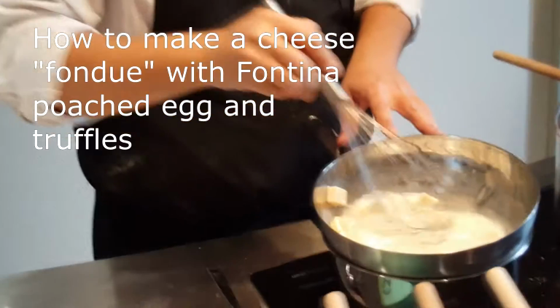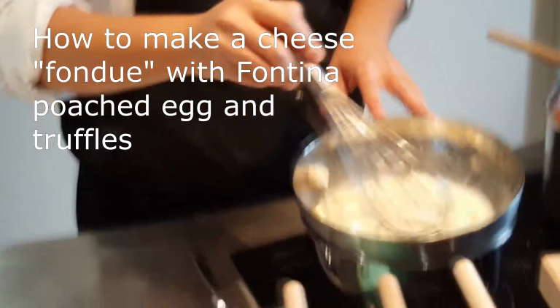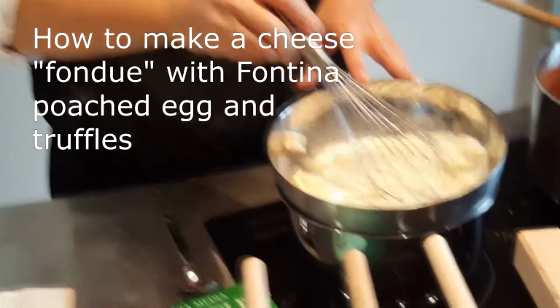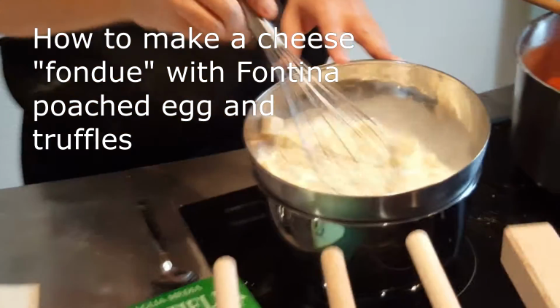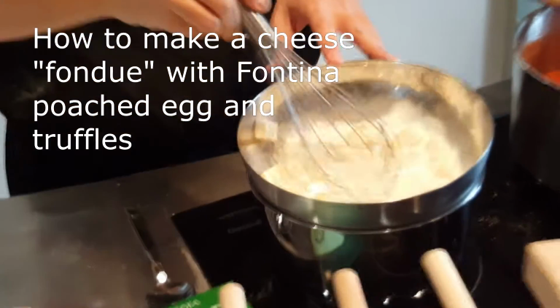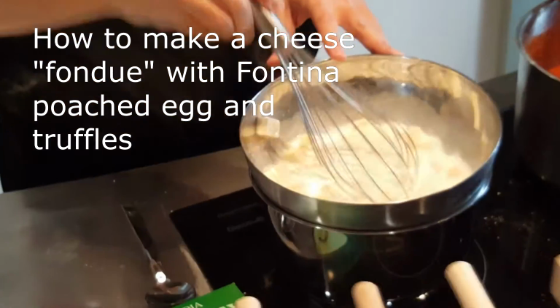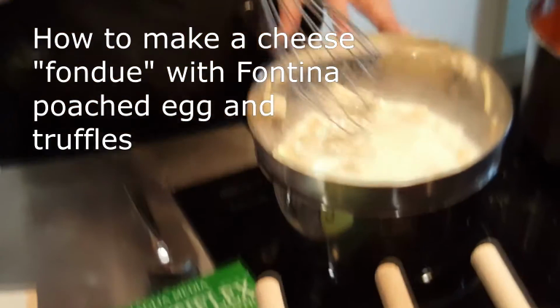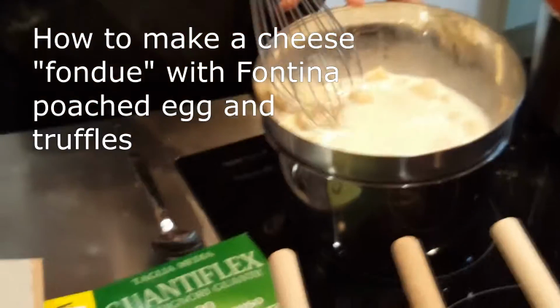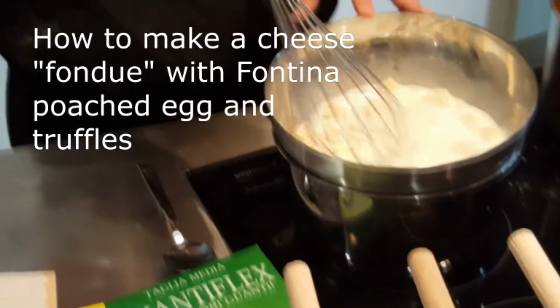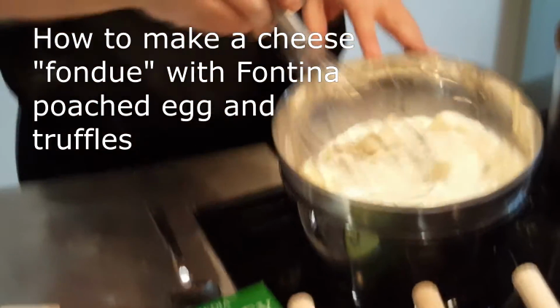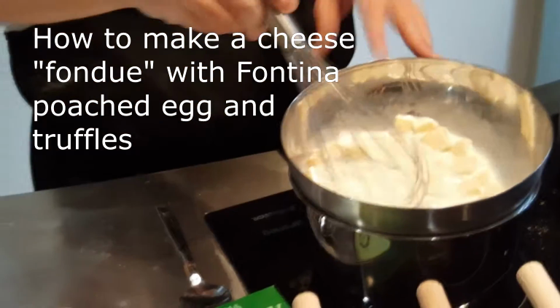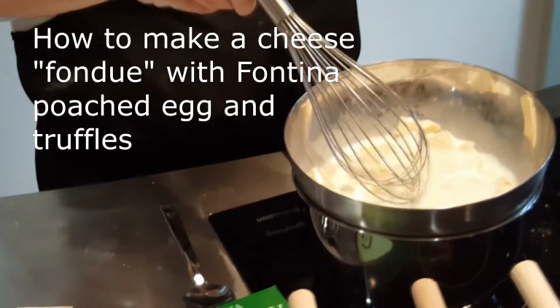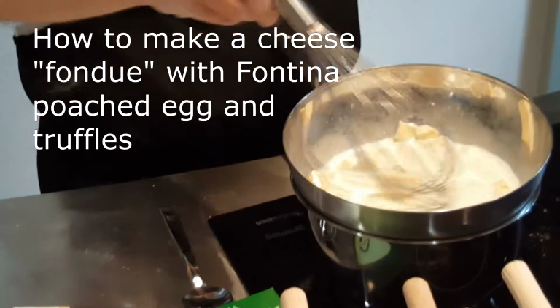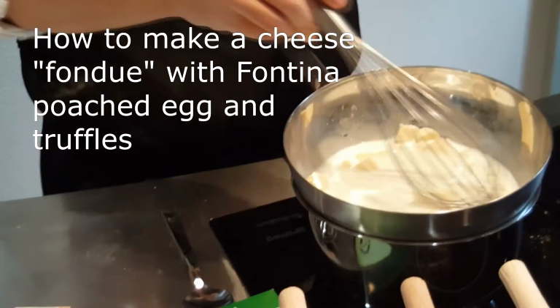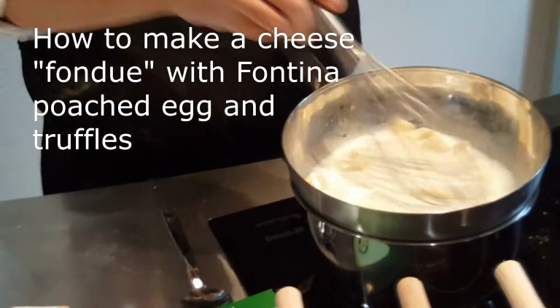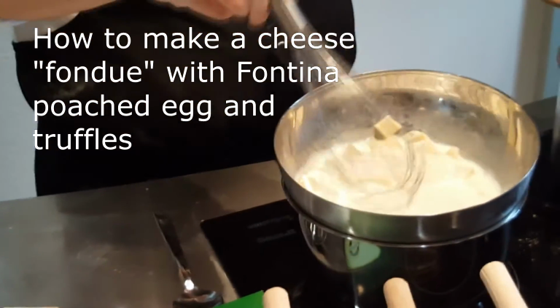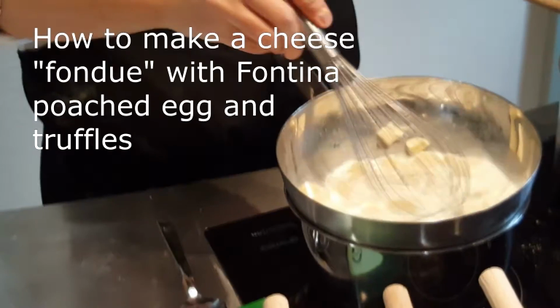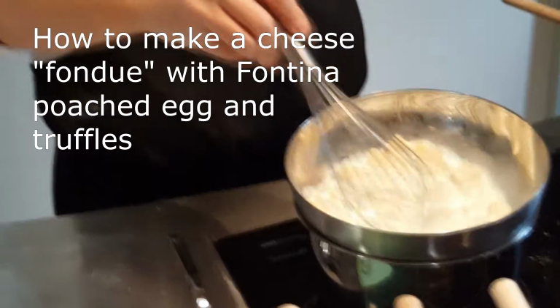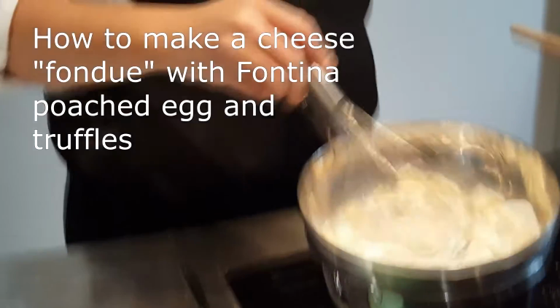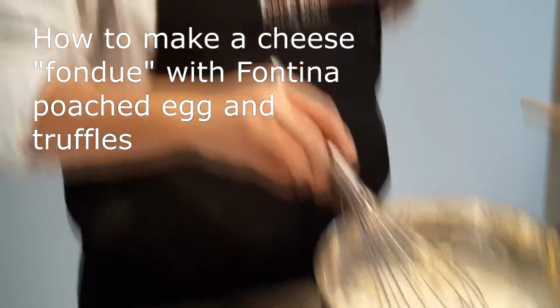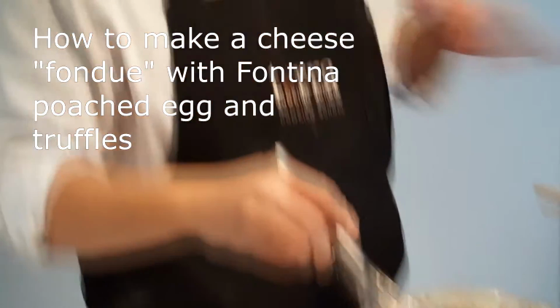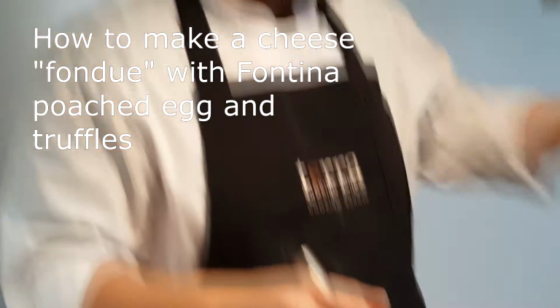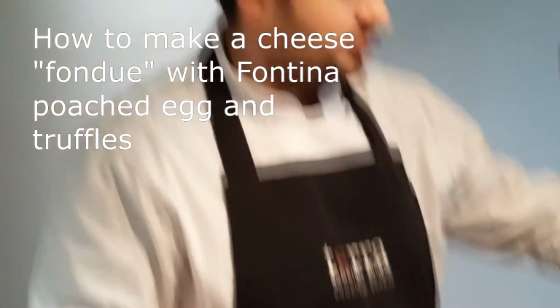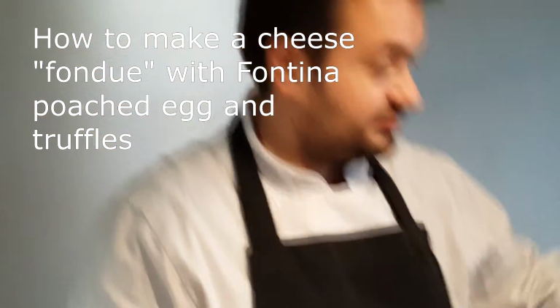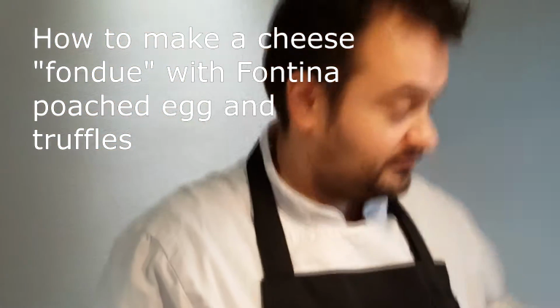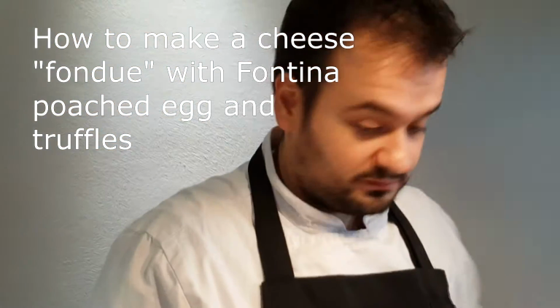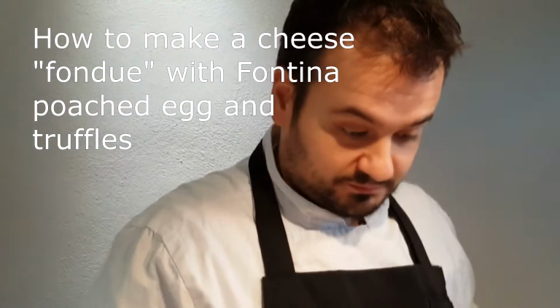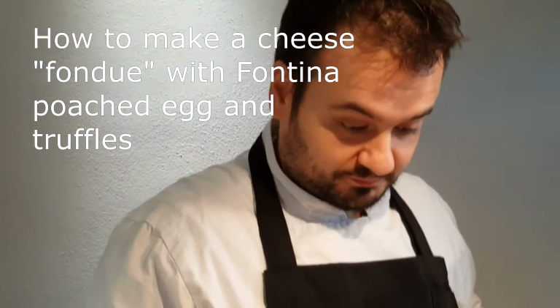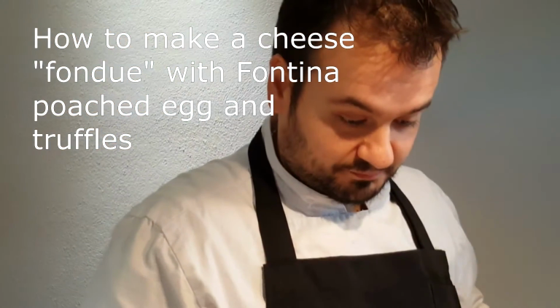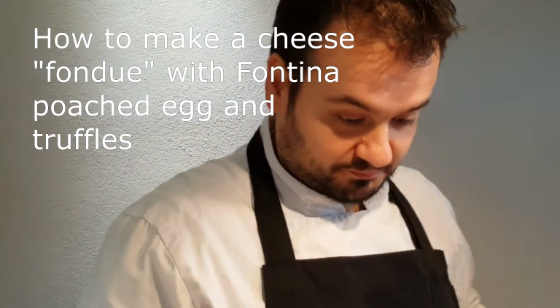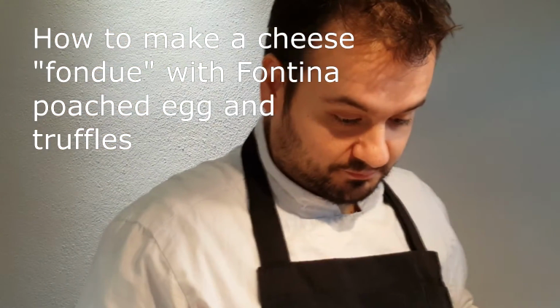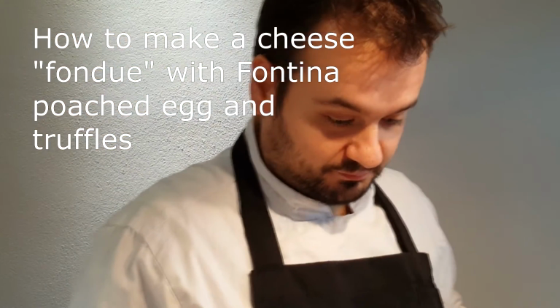The cheese — the perfect cheese, in my opinion, for white truffles — is fontina. Fontina is the cheese for fondue.